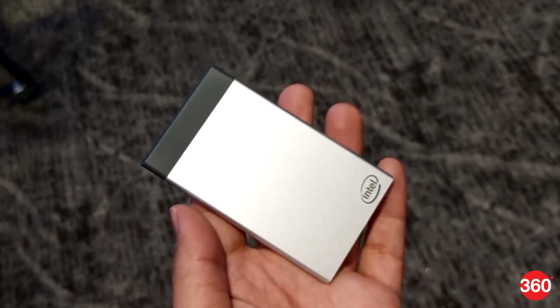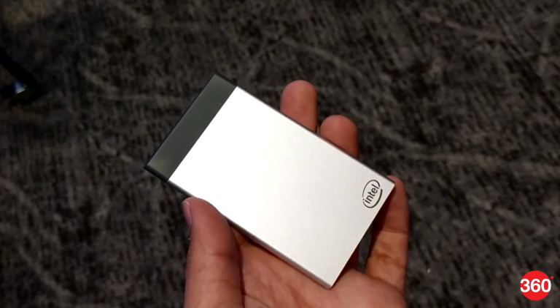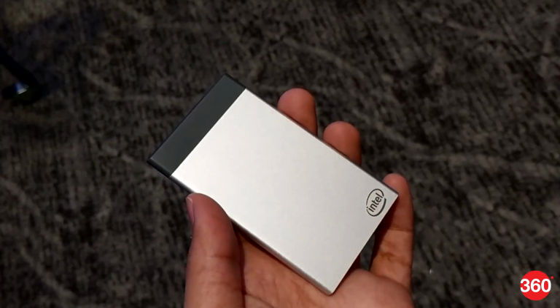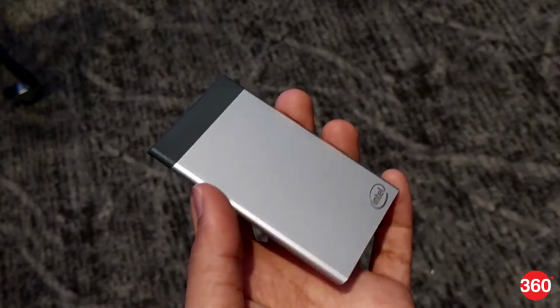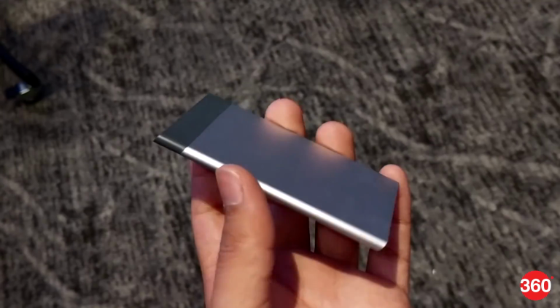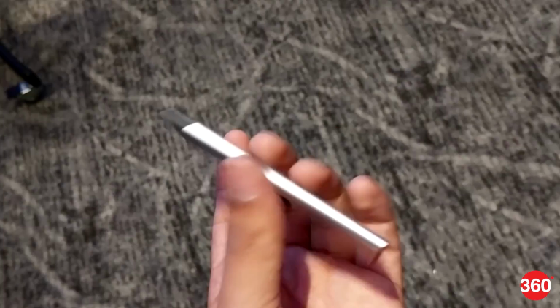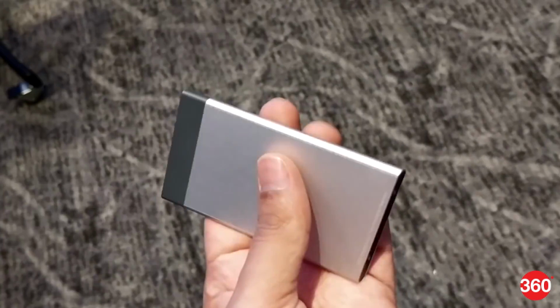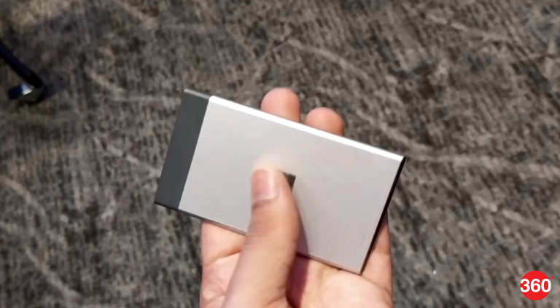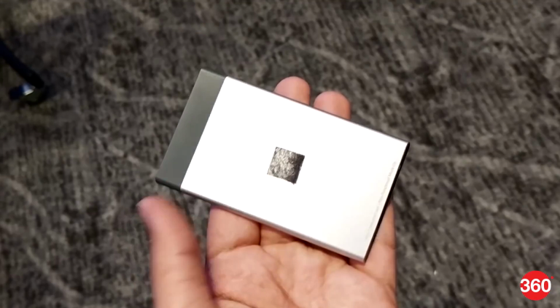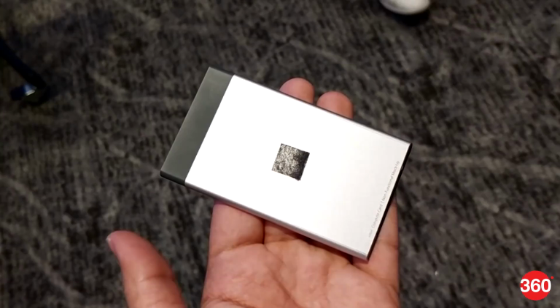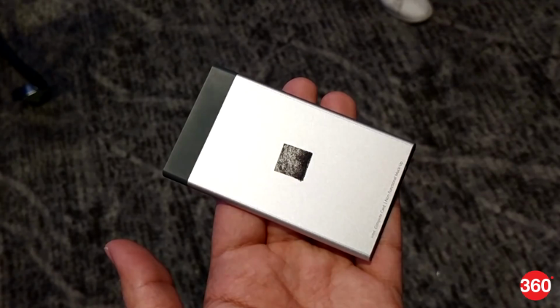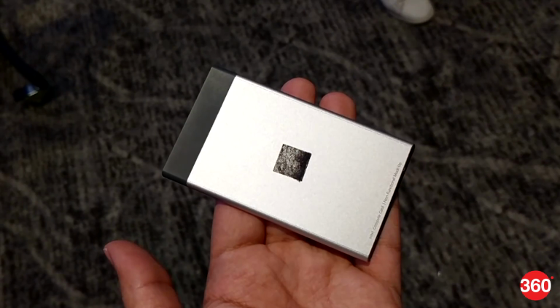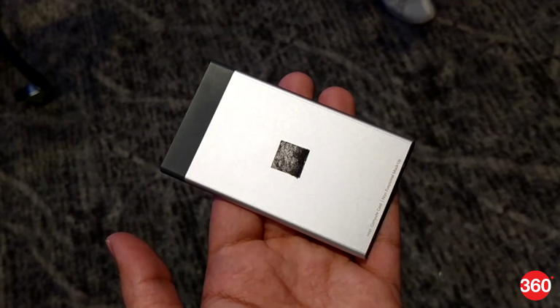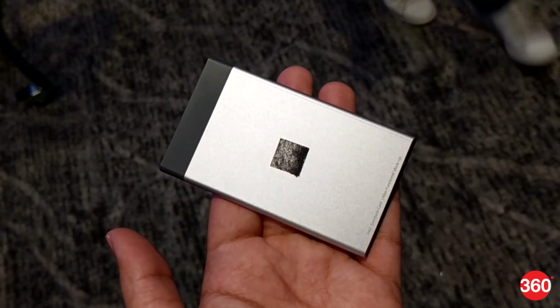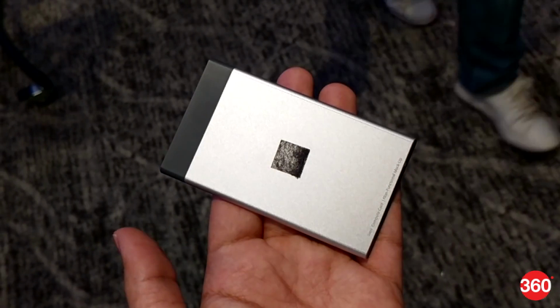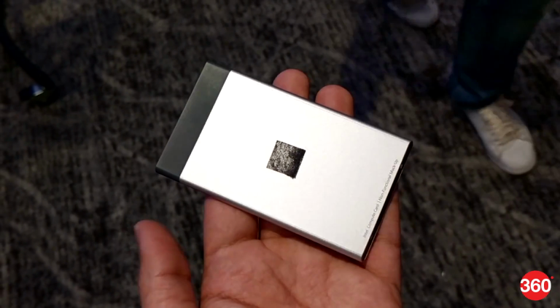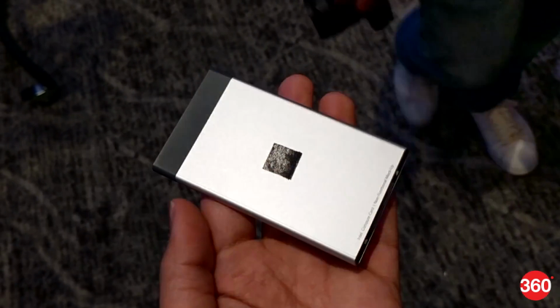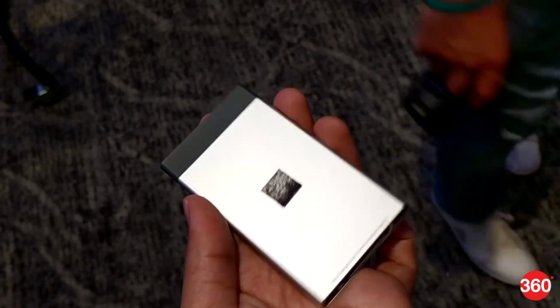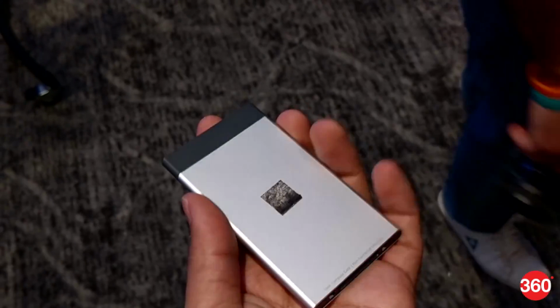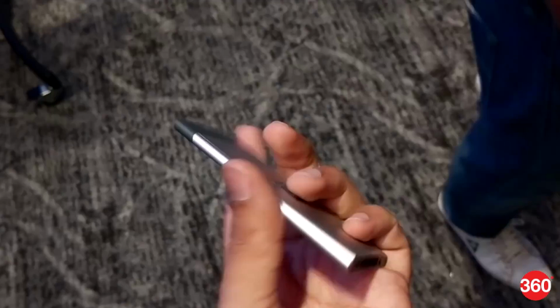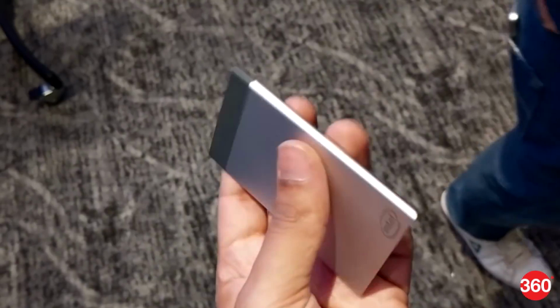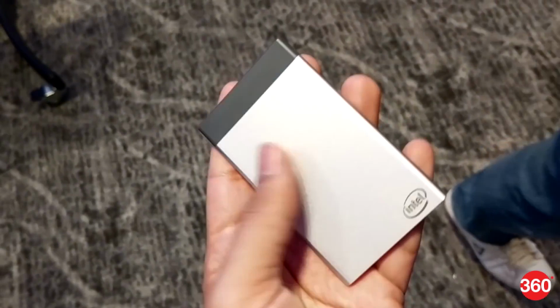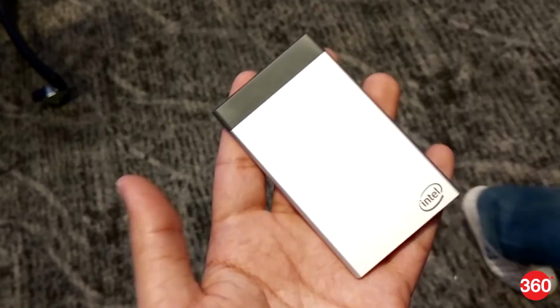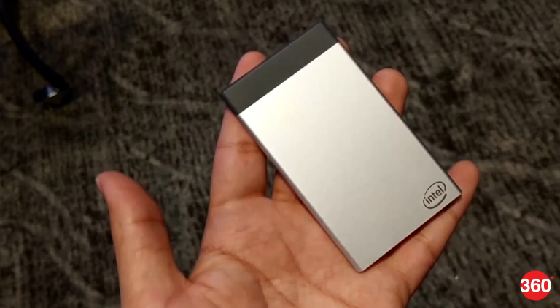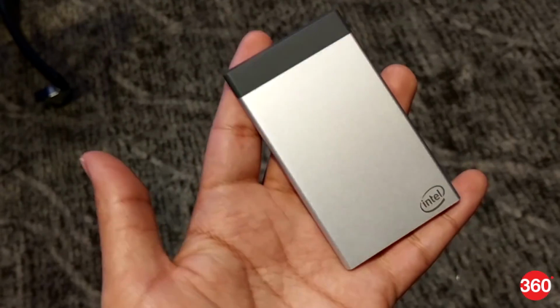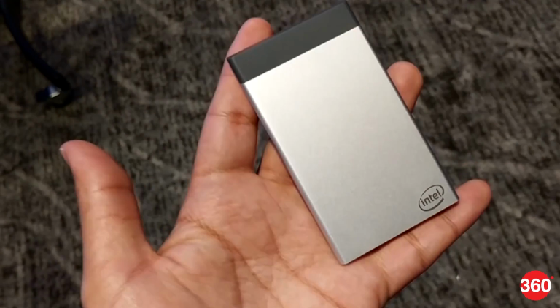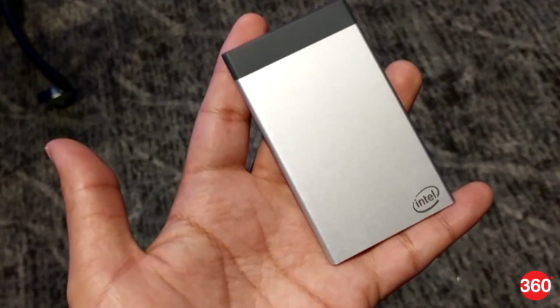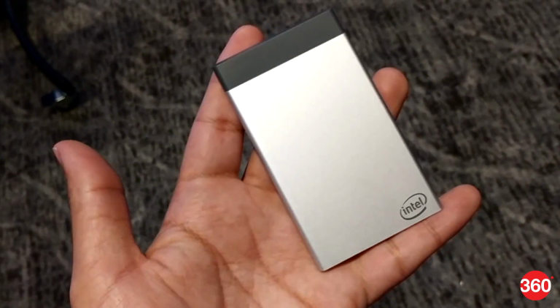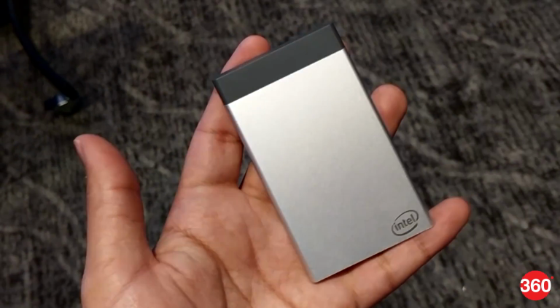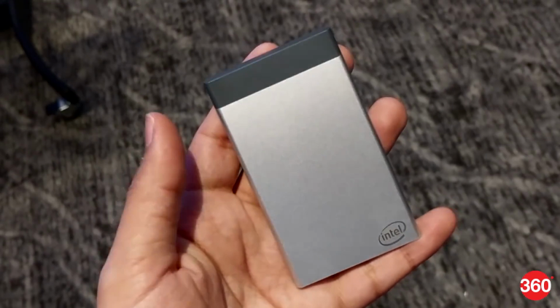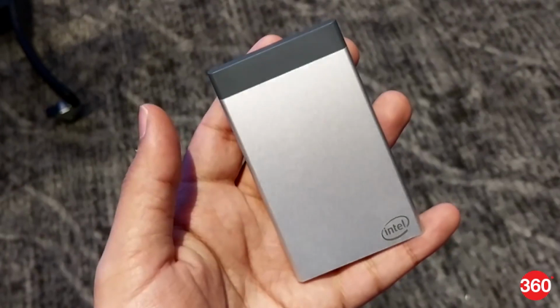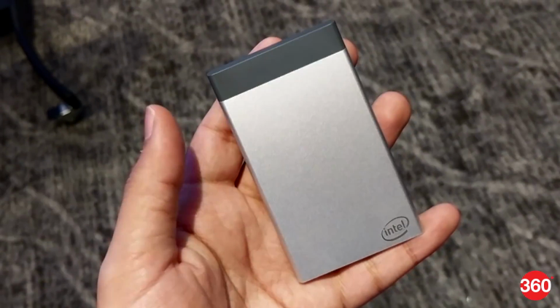Intel's Compute Card platform puts all the primary components of a computer into a tiny box the size of a stack of cards.